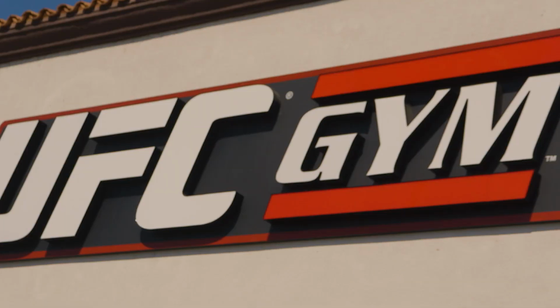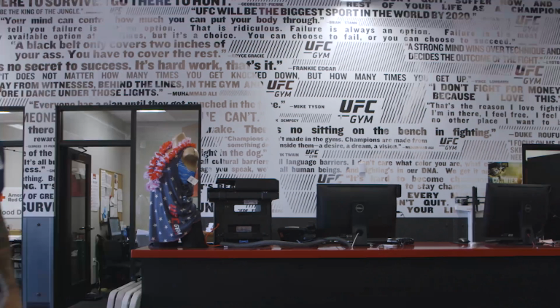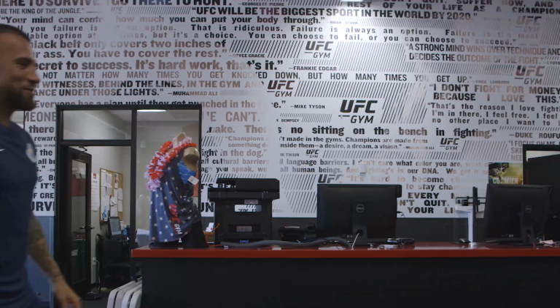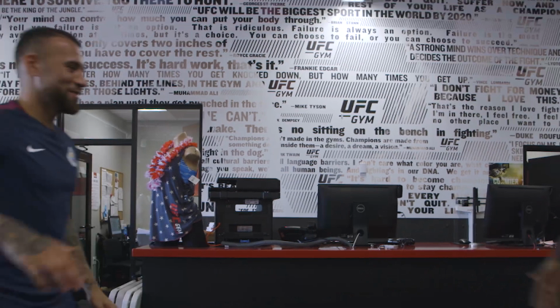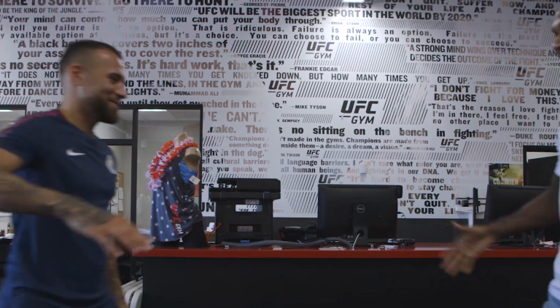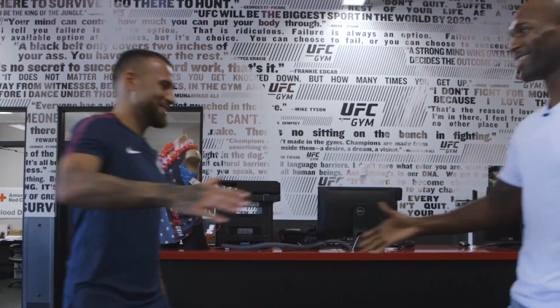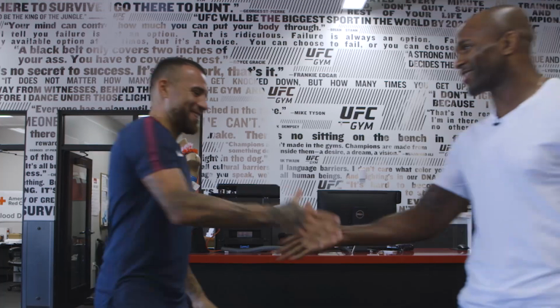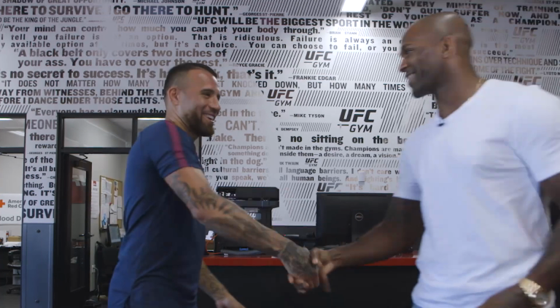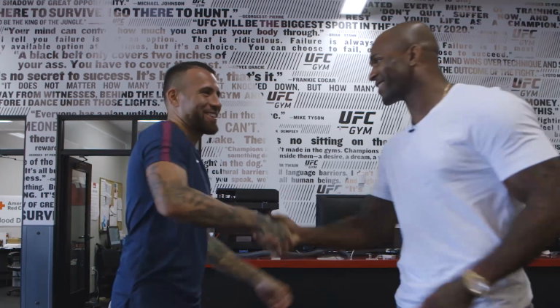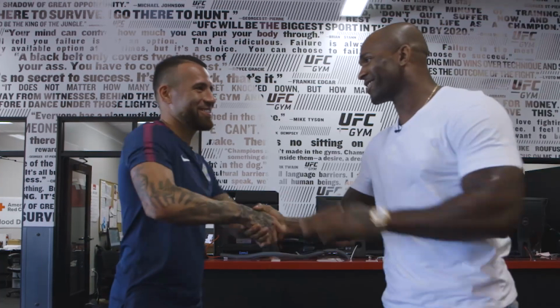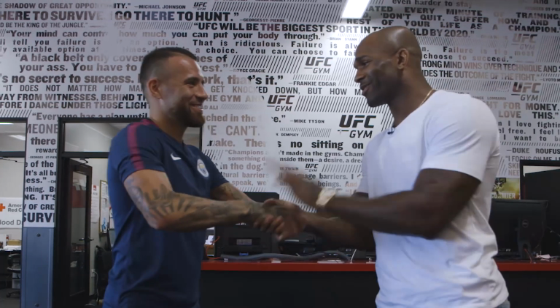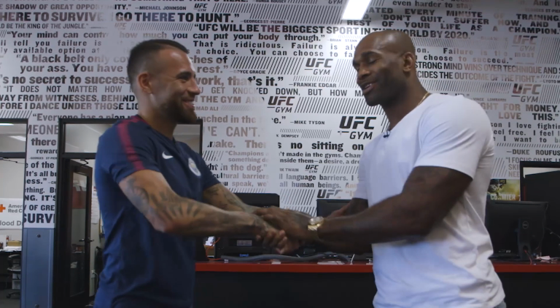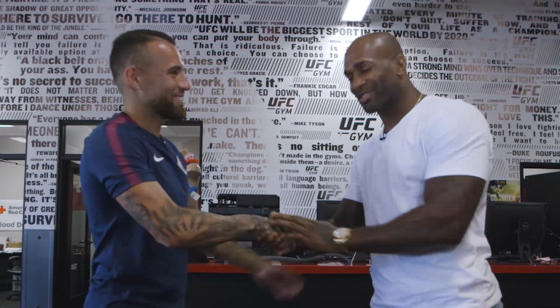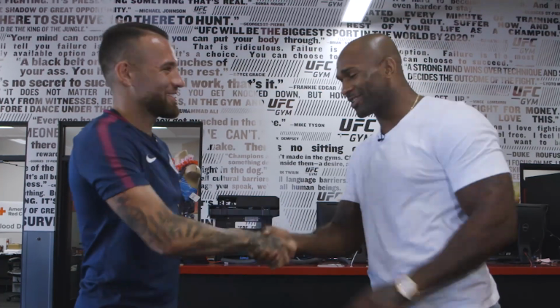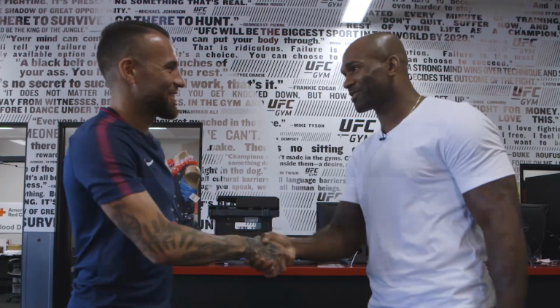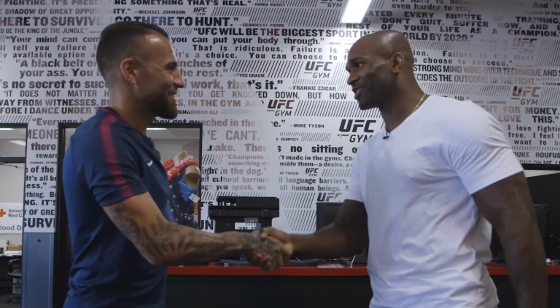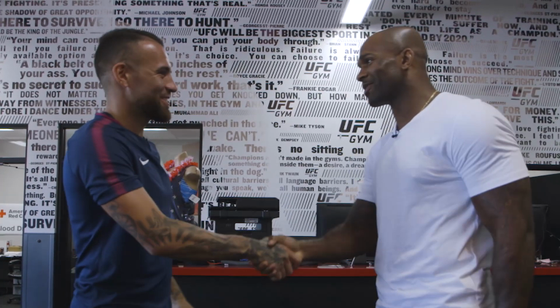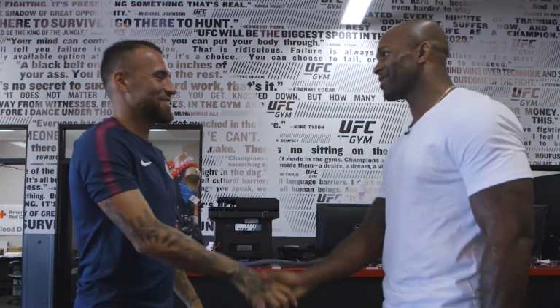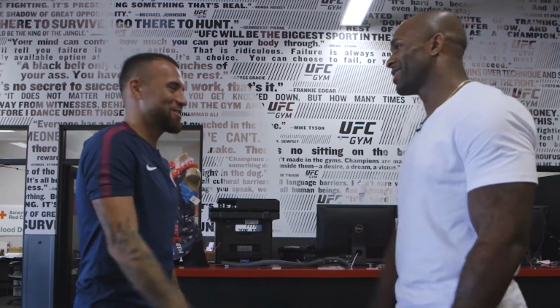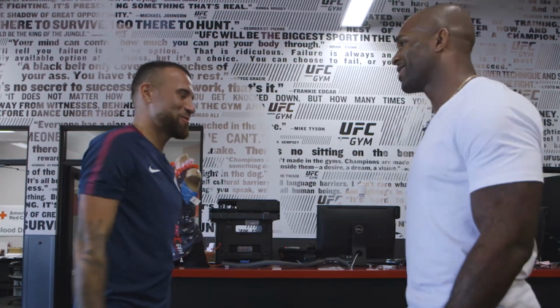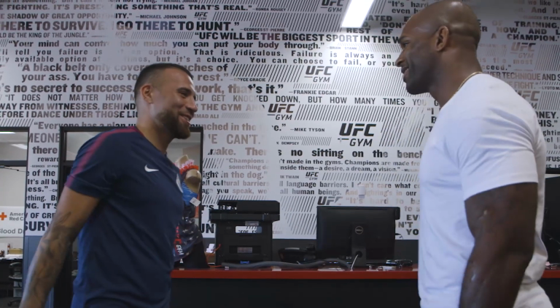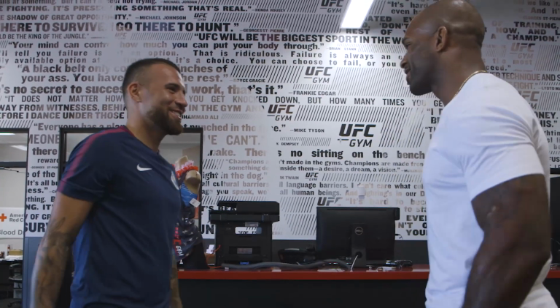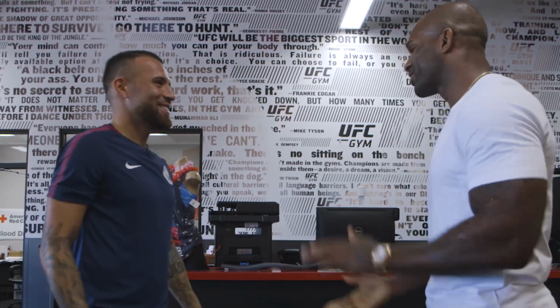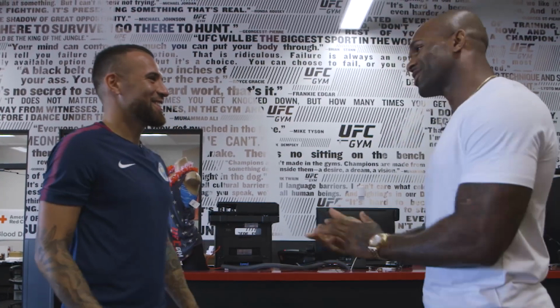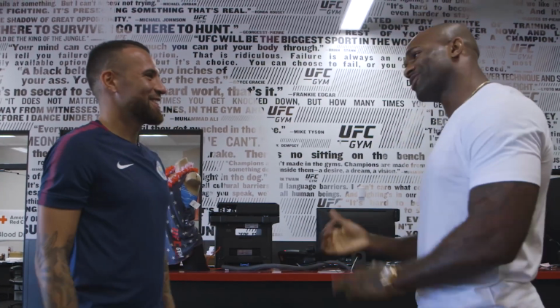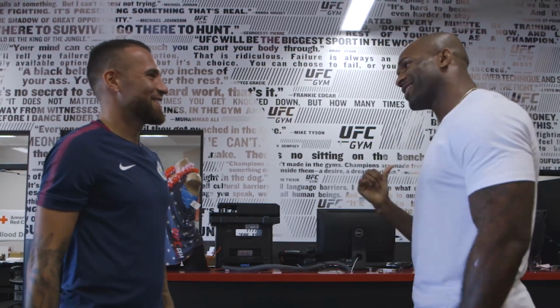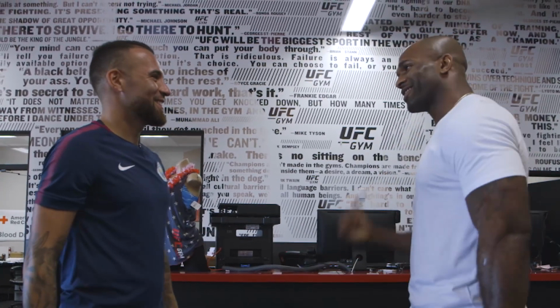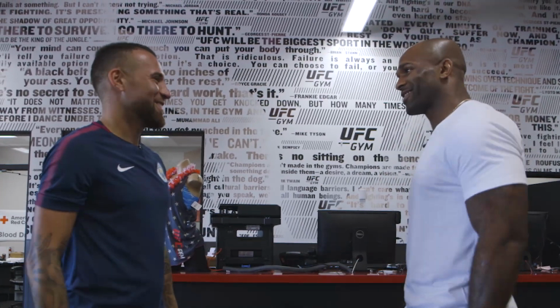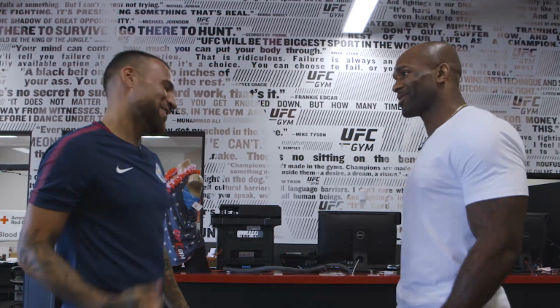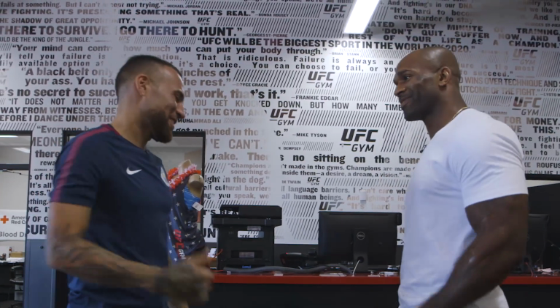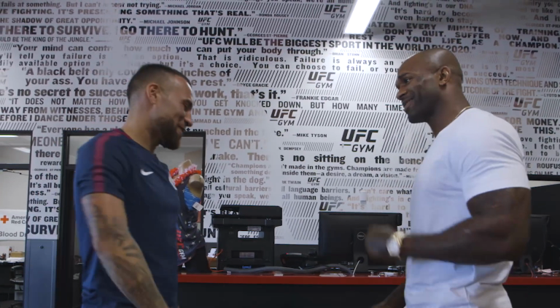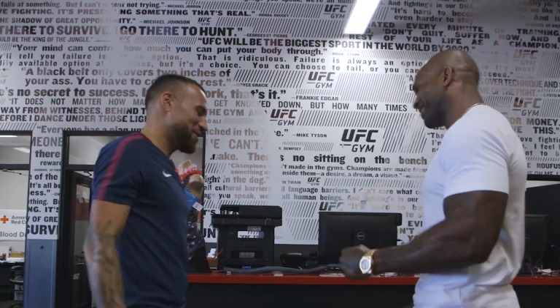Hey Nico, how are you doing? Welcome to the UFC Gym. We're going to do some training. Okay, come on.